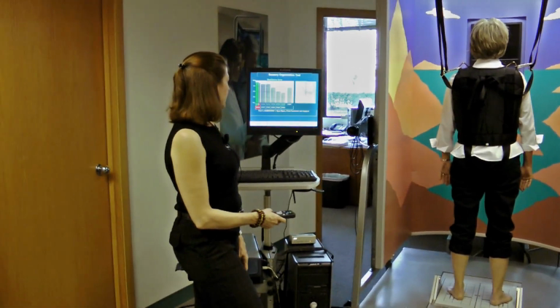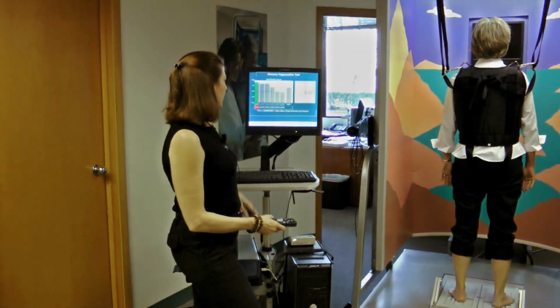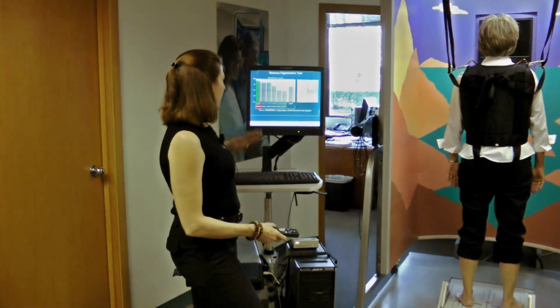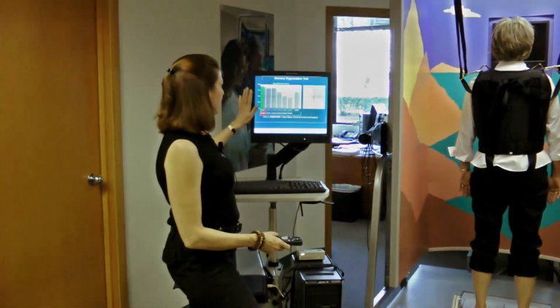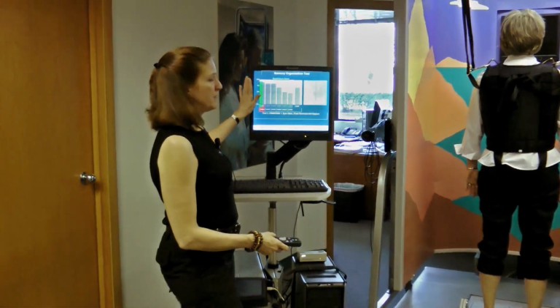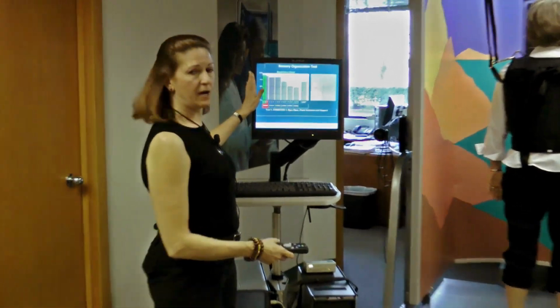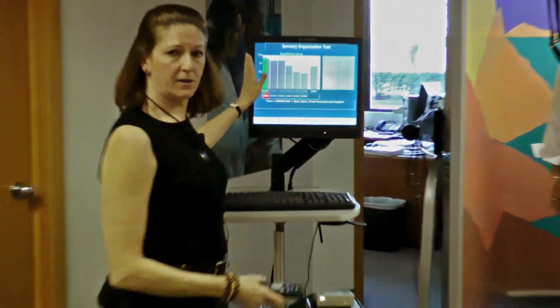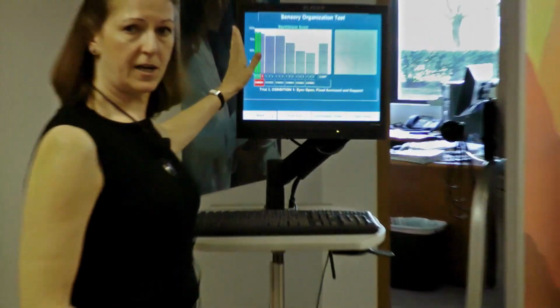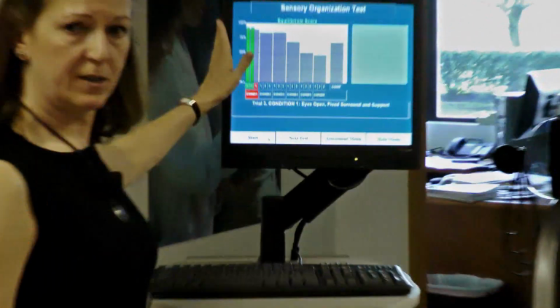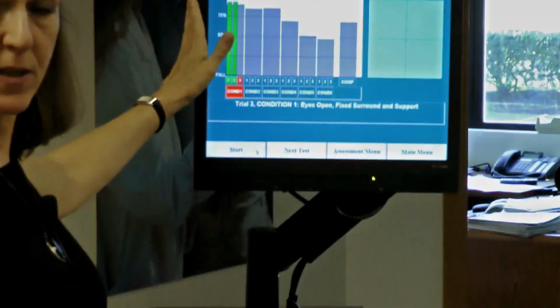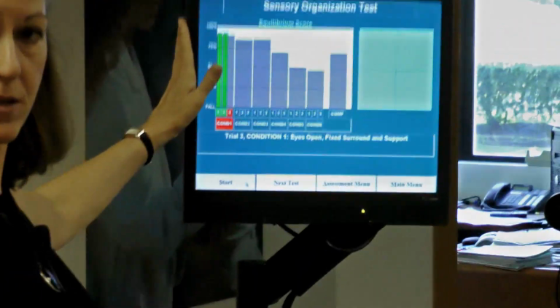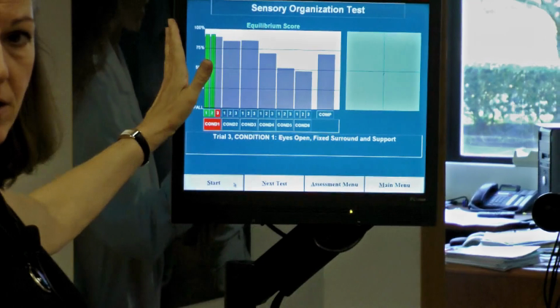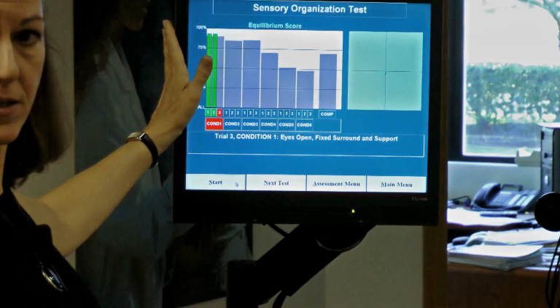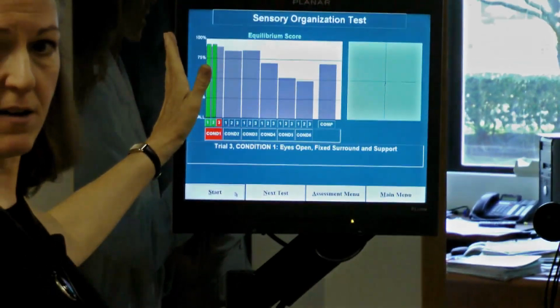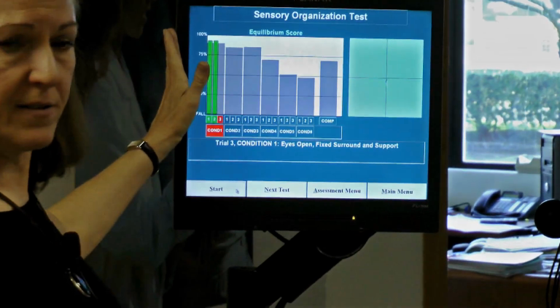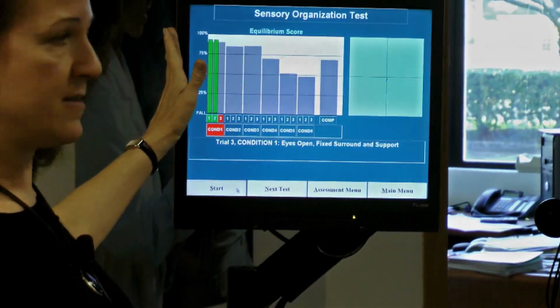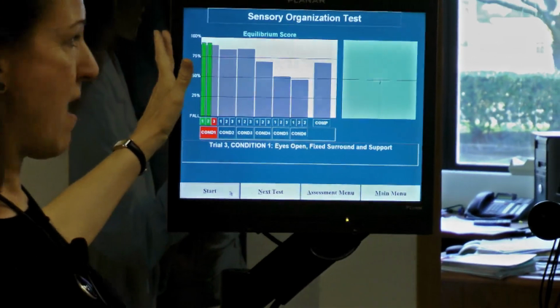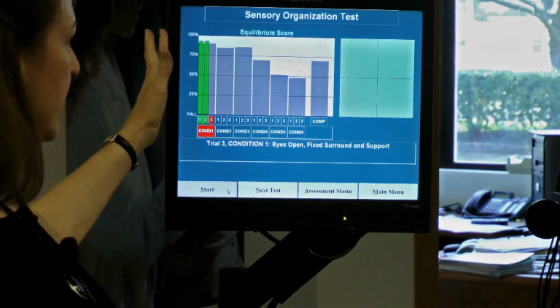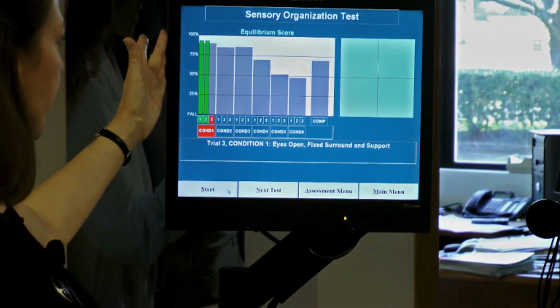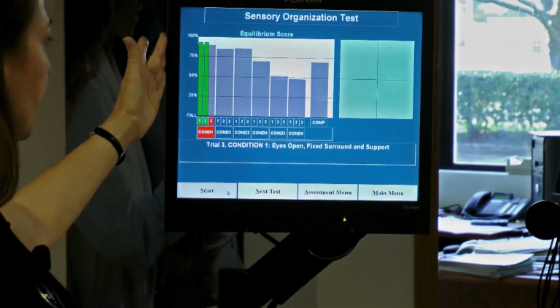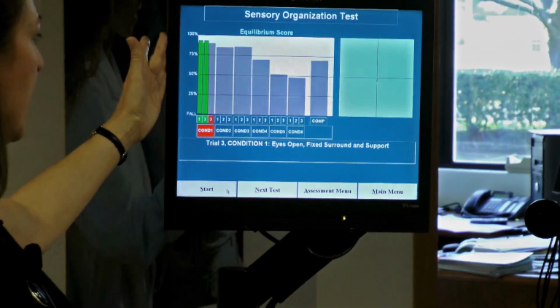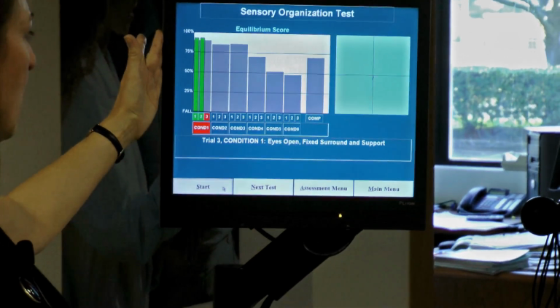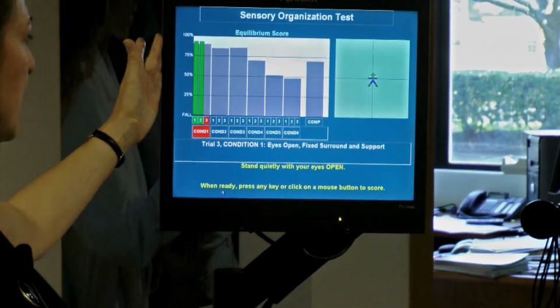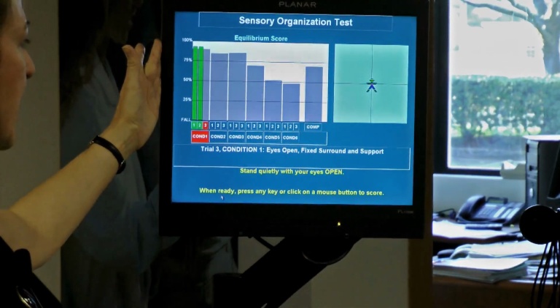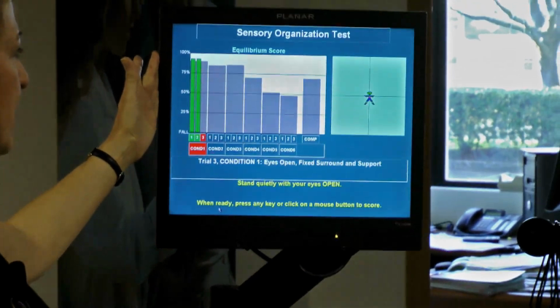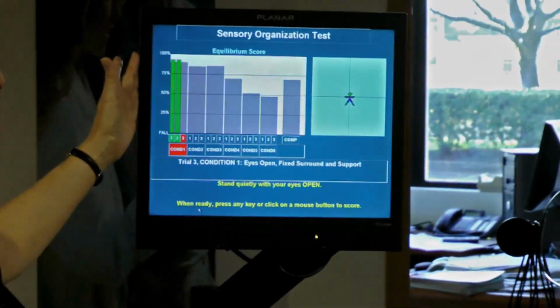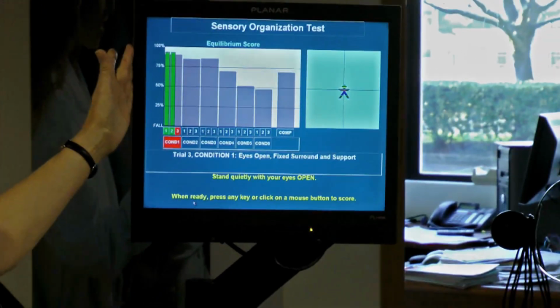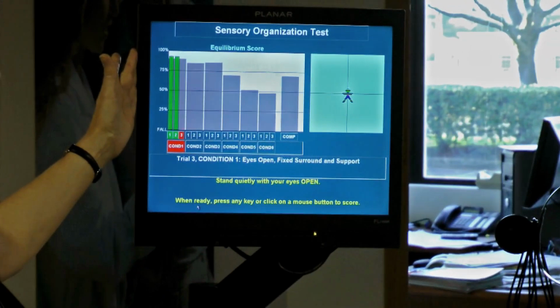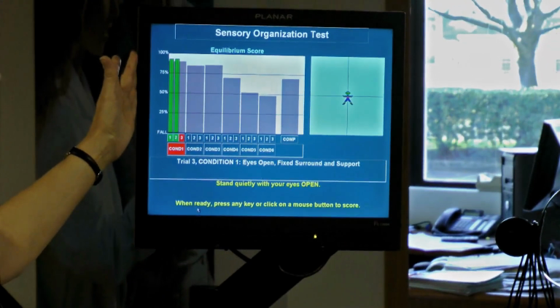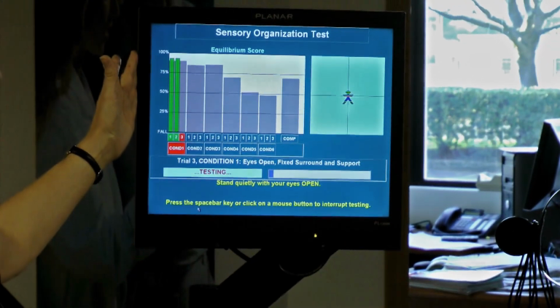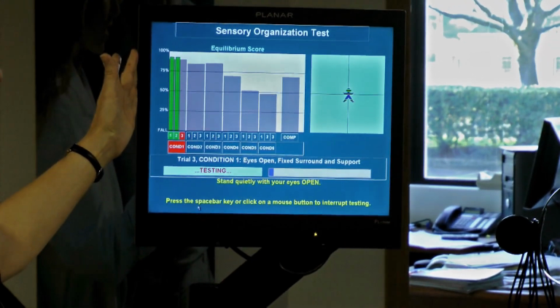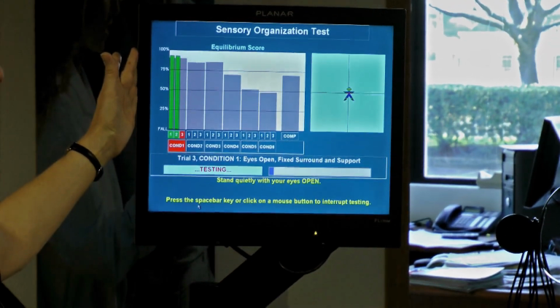I get feedback right away, but the client cannot see that.